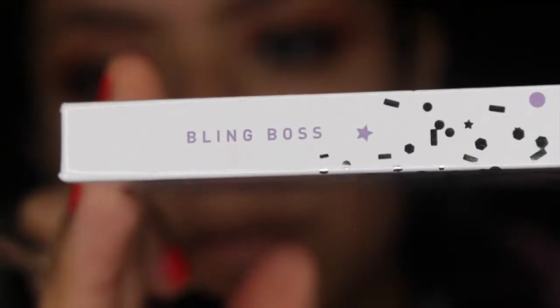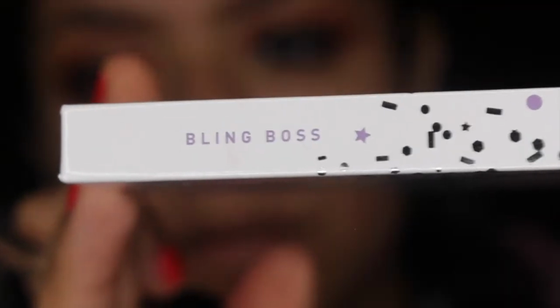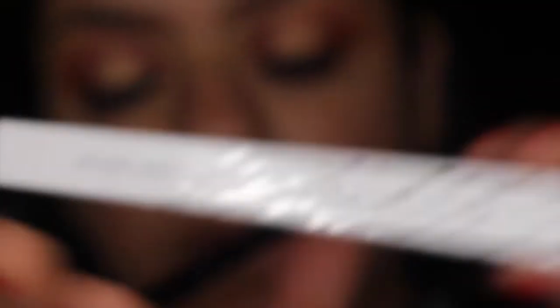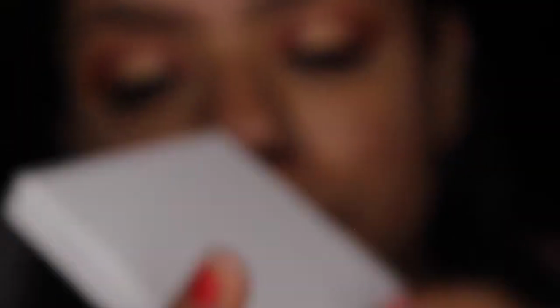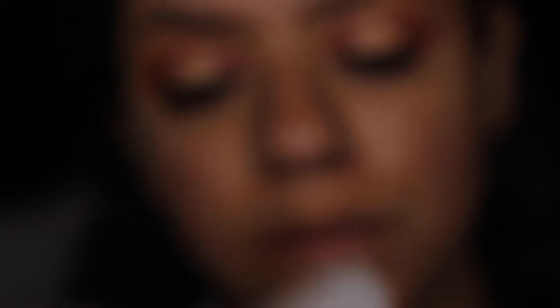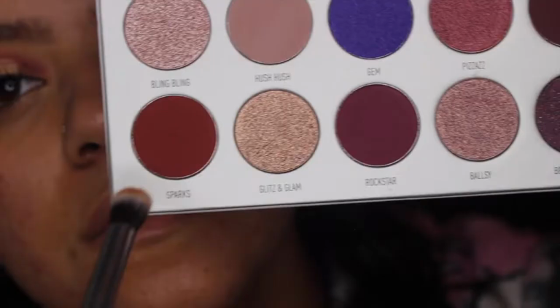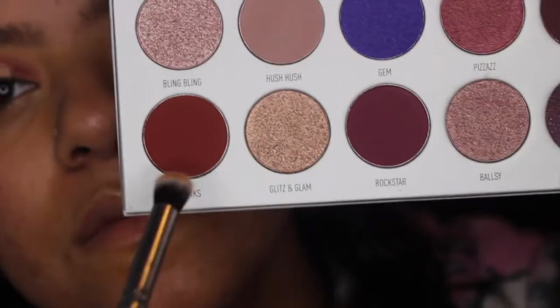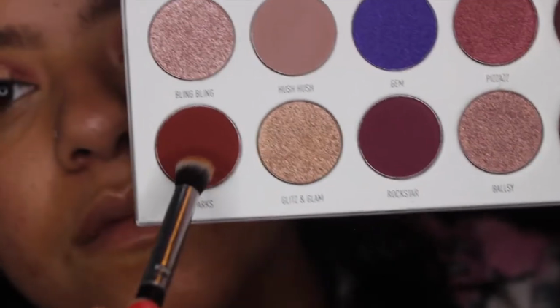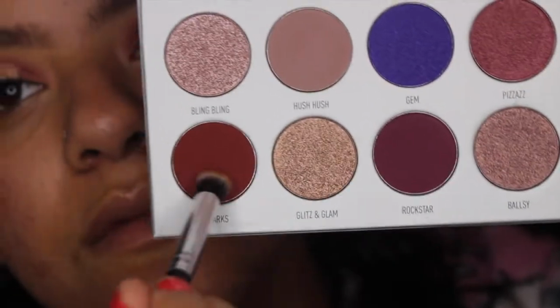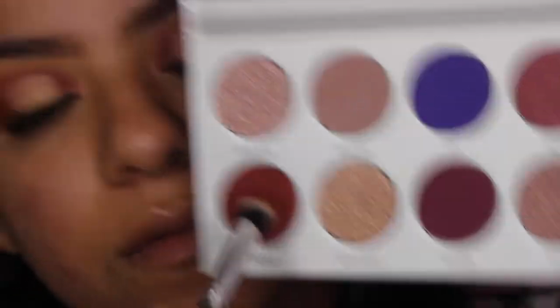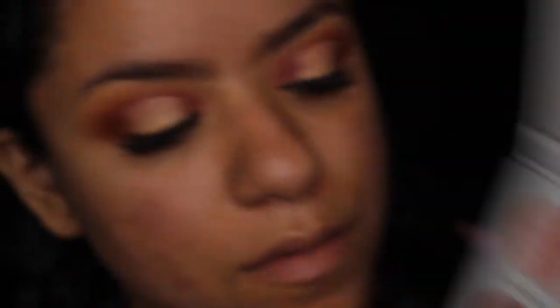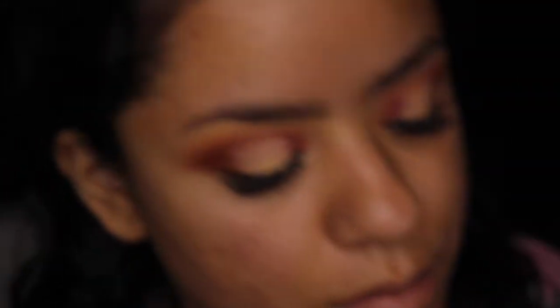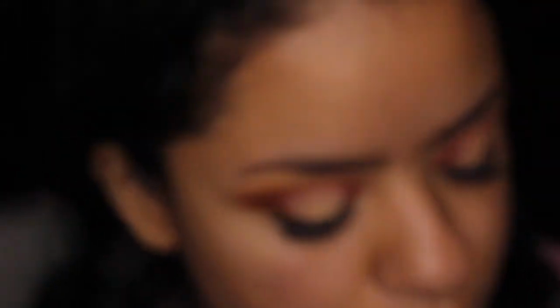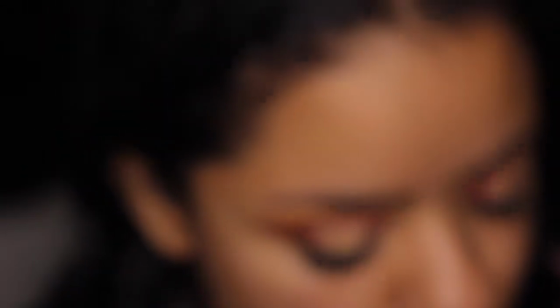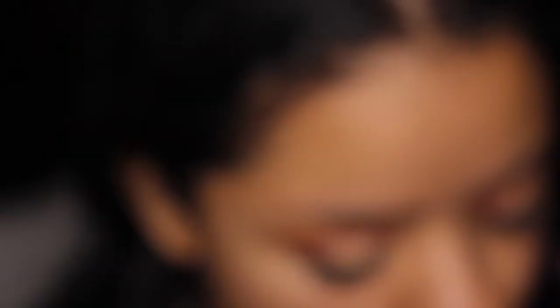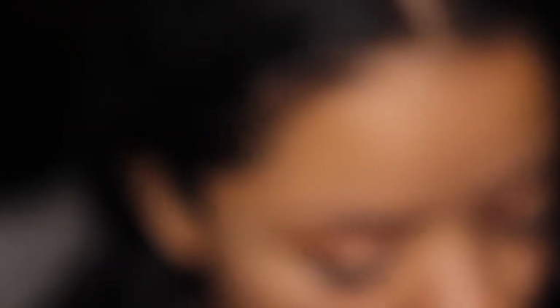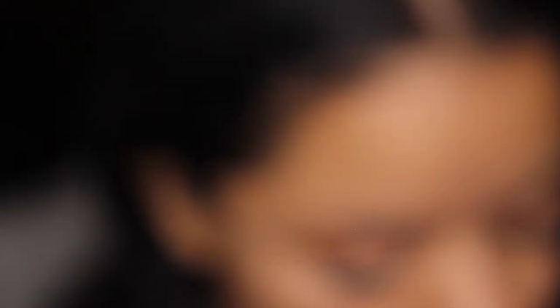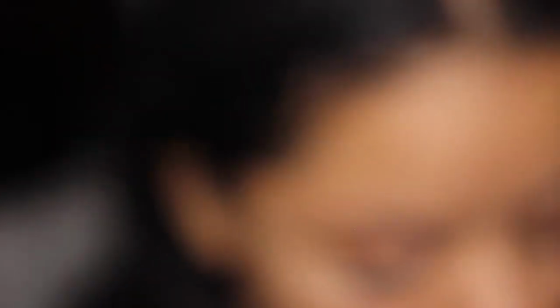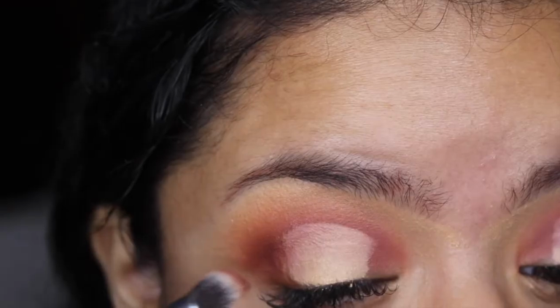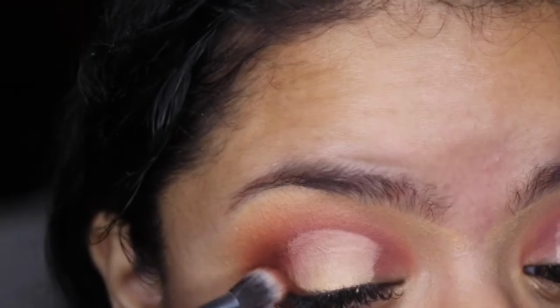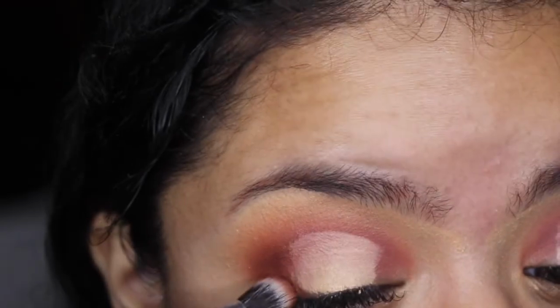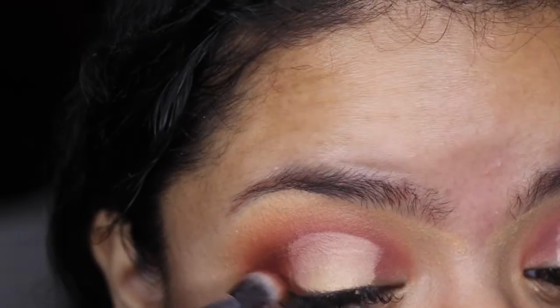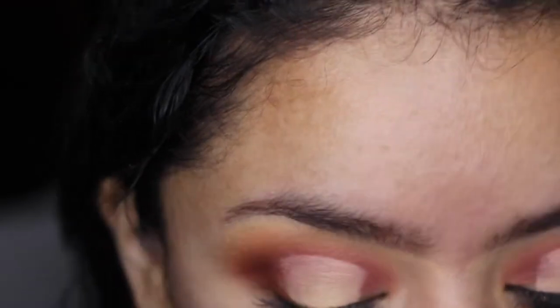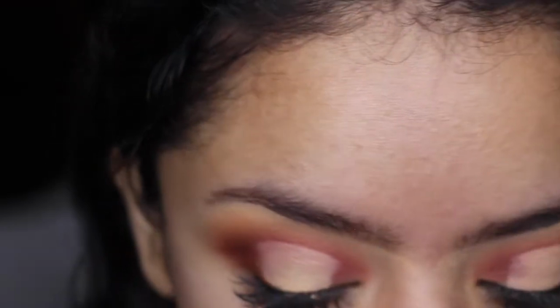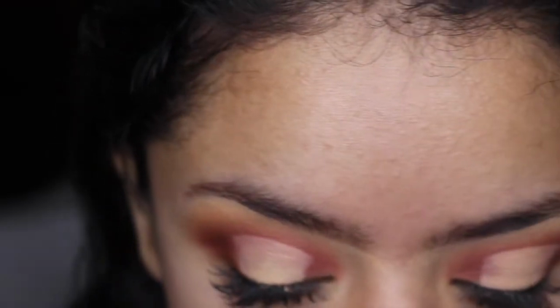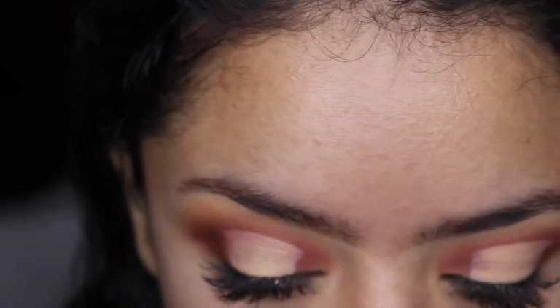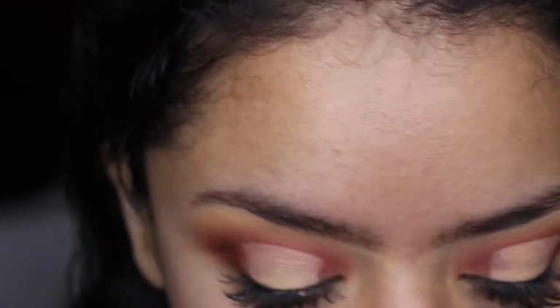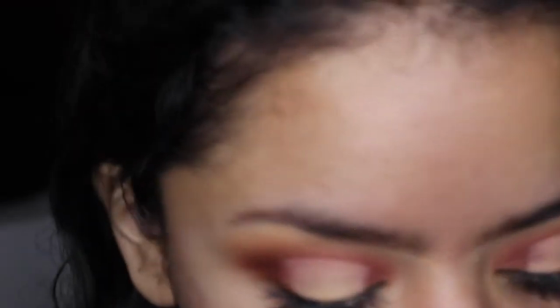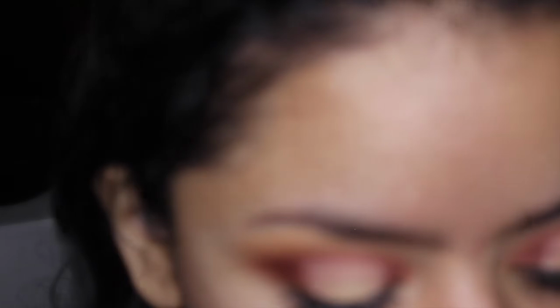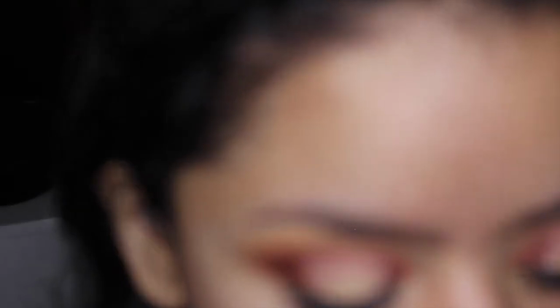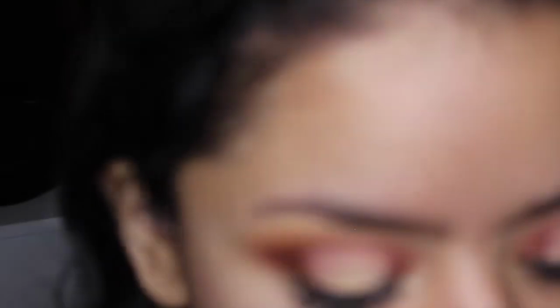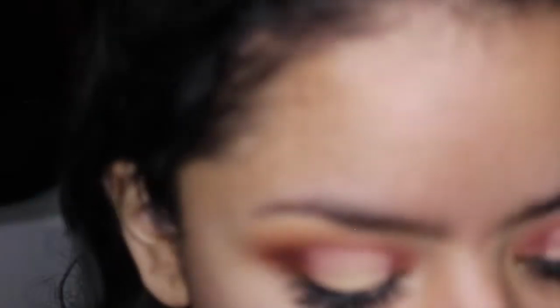Now grabbing the Bling Boss palette, I'm going to go in with the shade Sparks and I'm going to add that to the inner and outer corners of my eyes to darken them up.